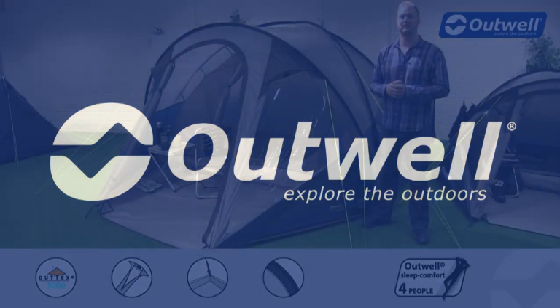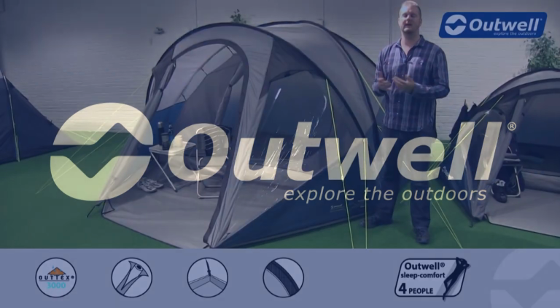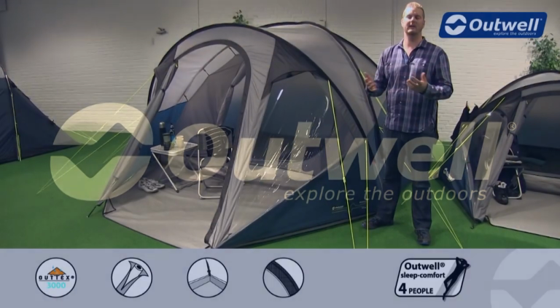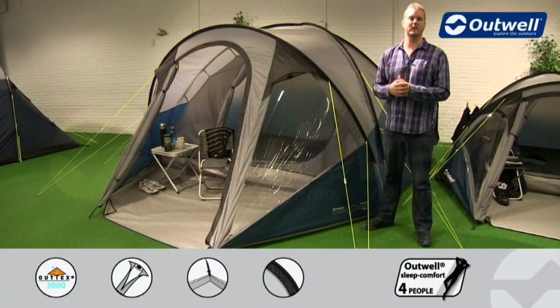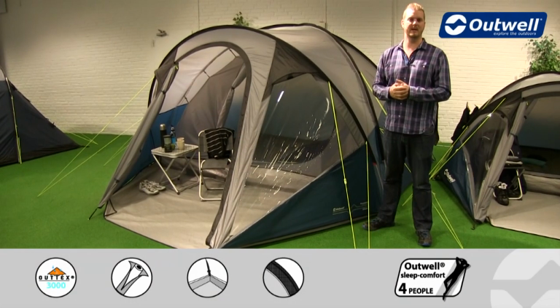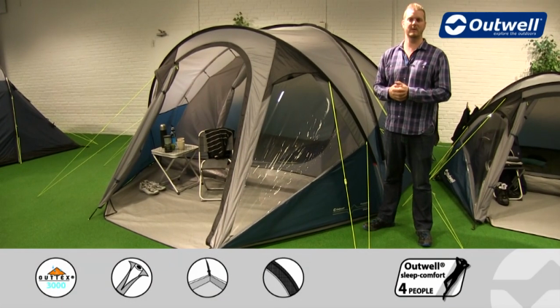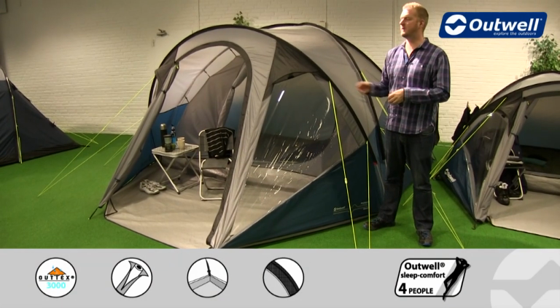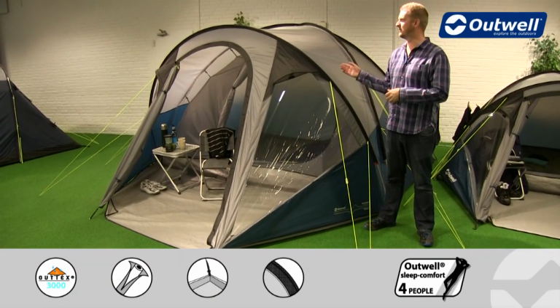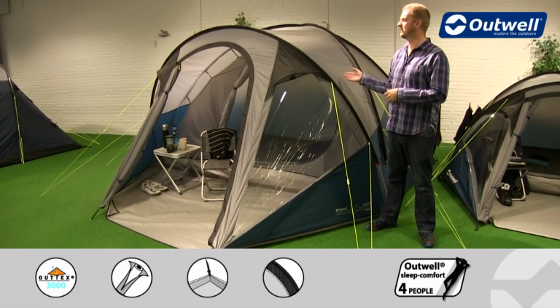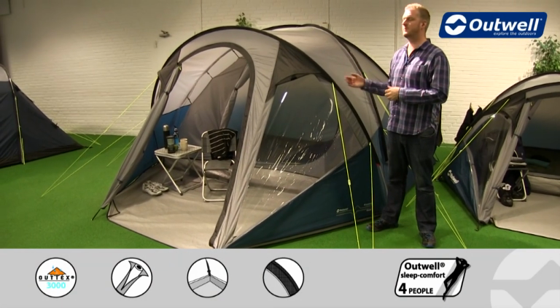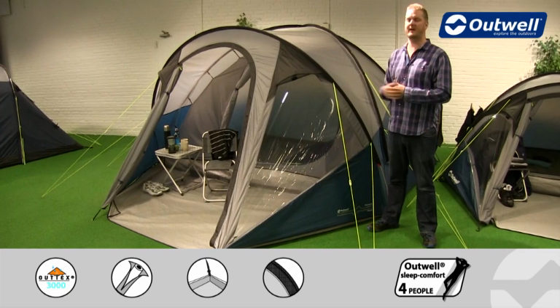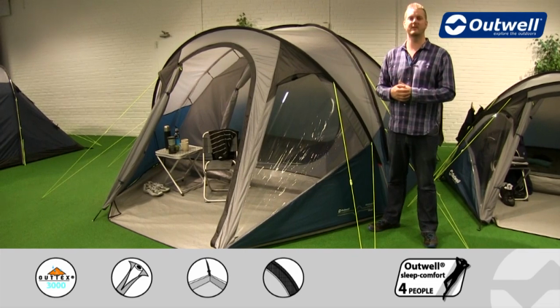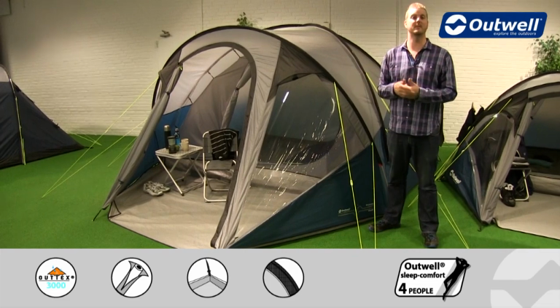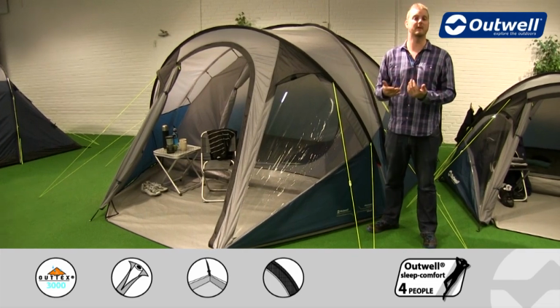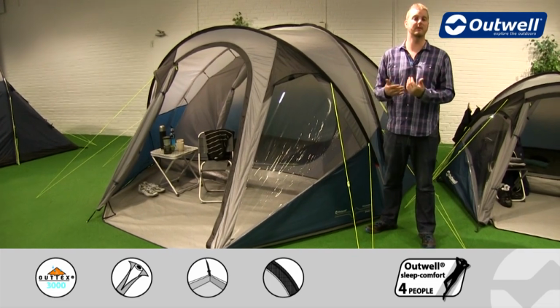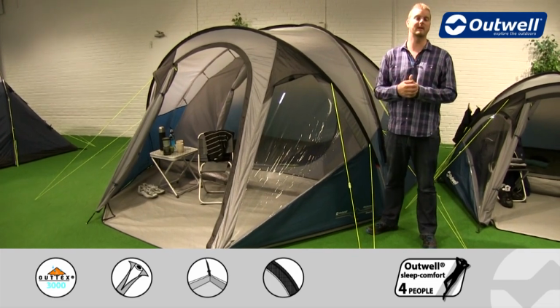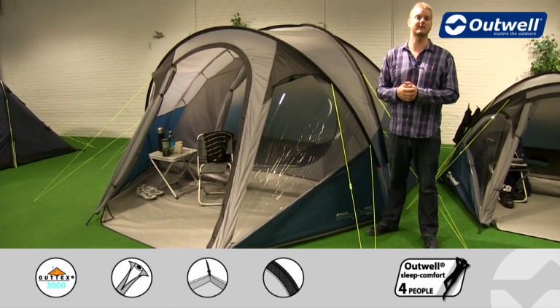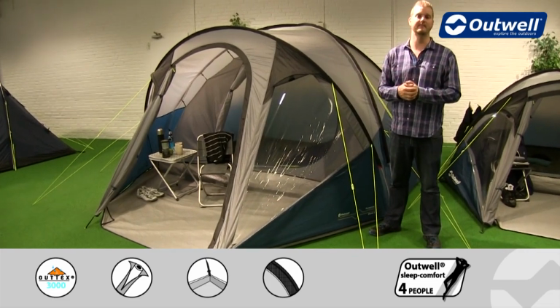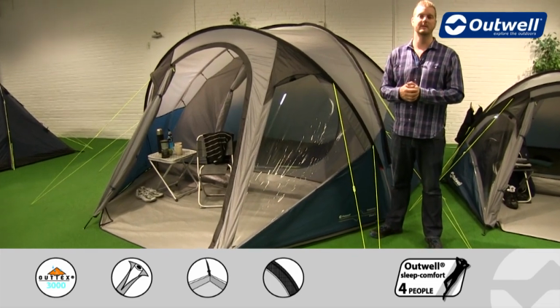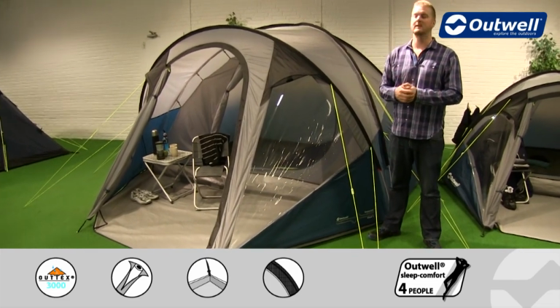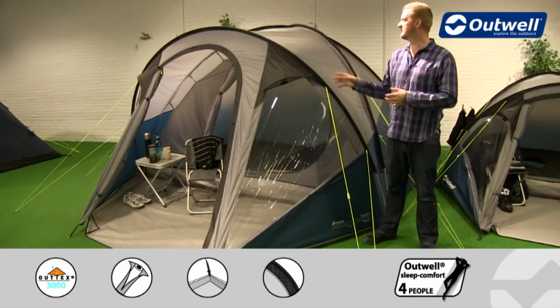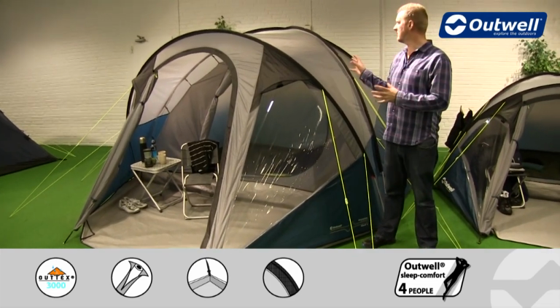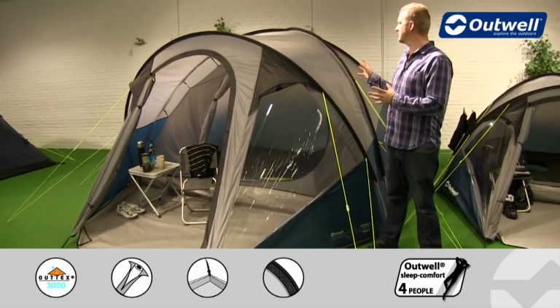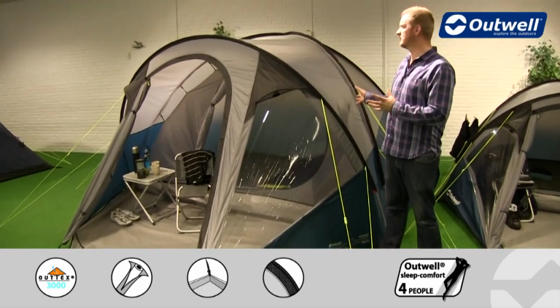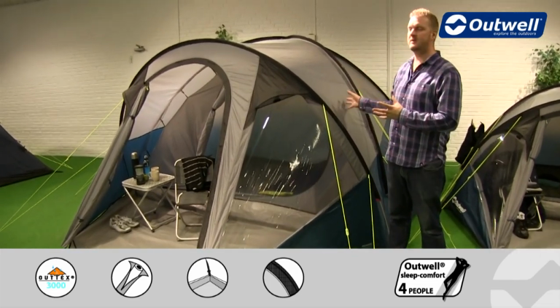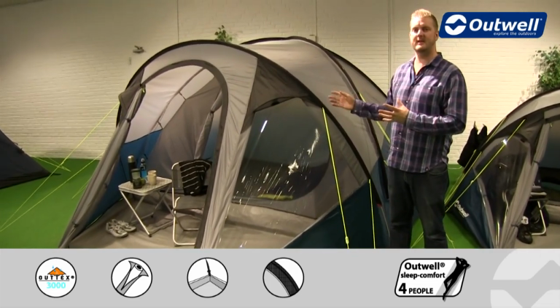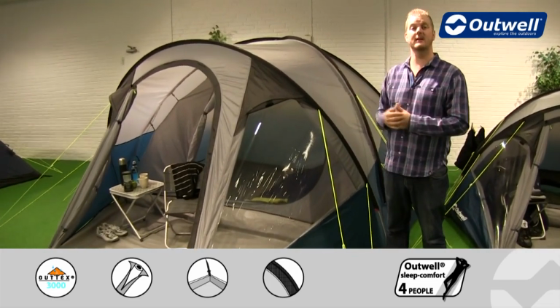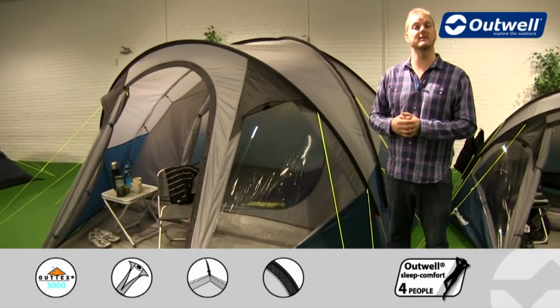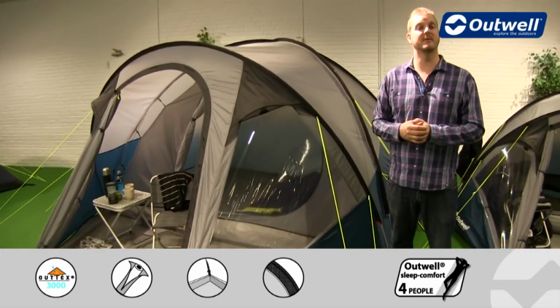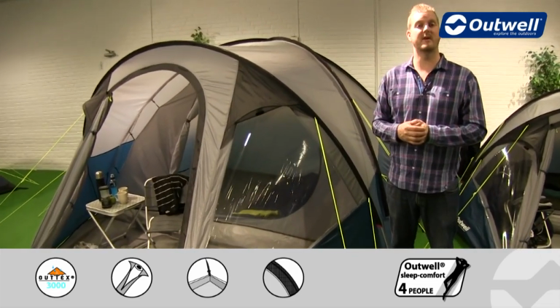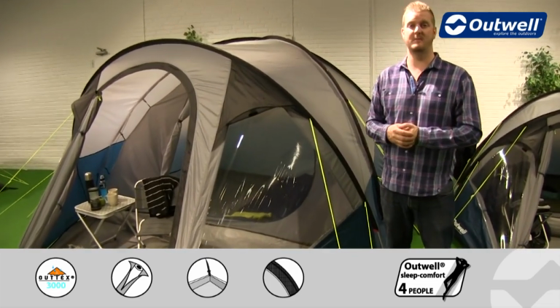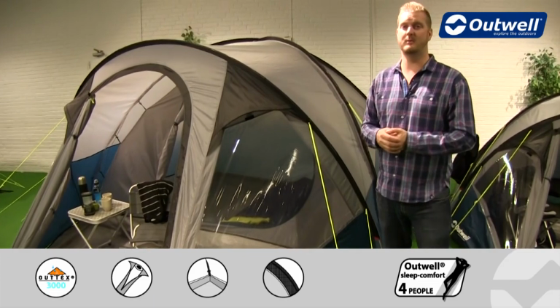Hi and welcome to Outwell and to the Cloud 5 from our Encounter collection. It's a large dome style tent that can sleep up to five people.